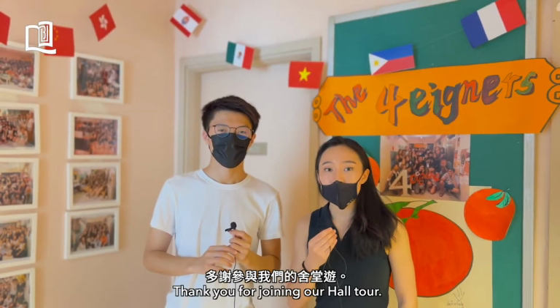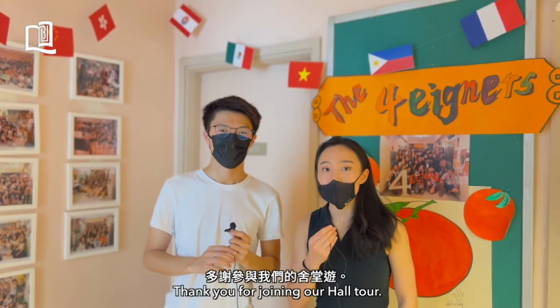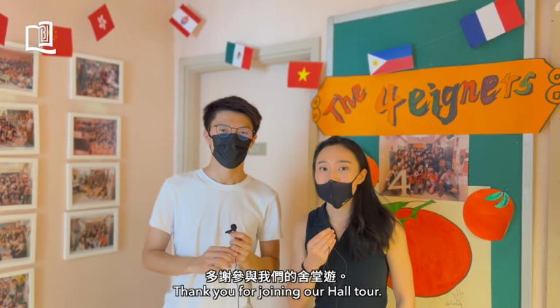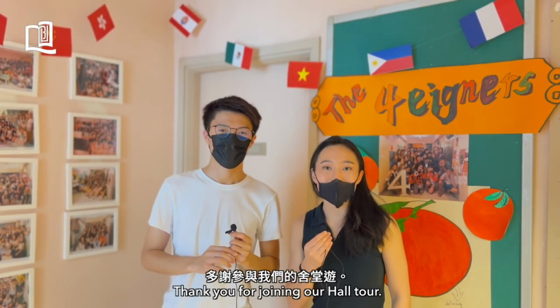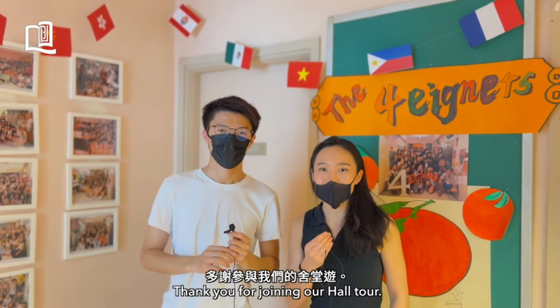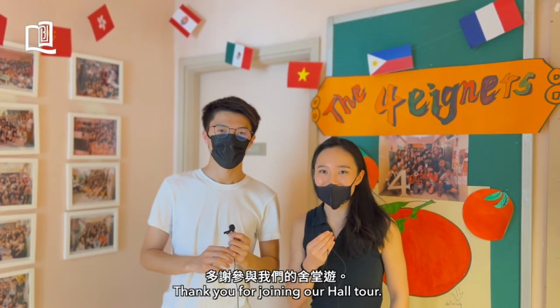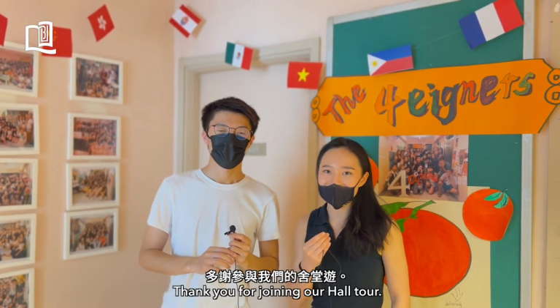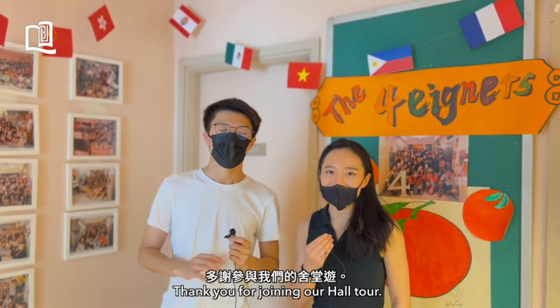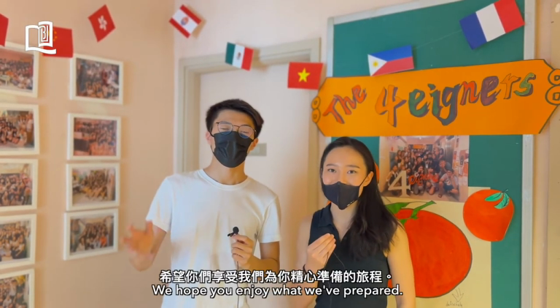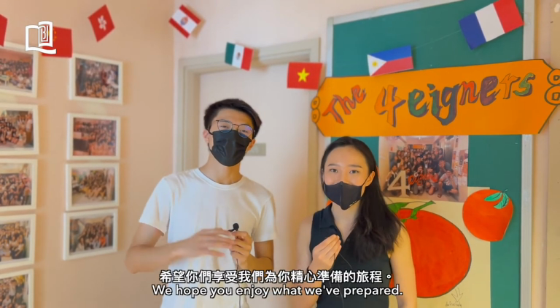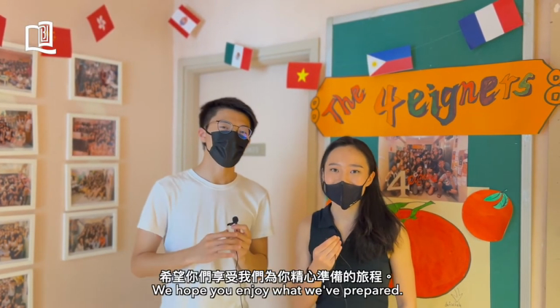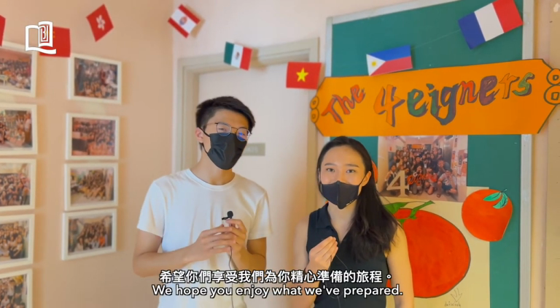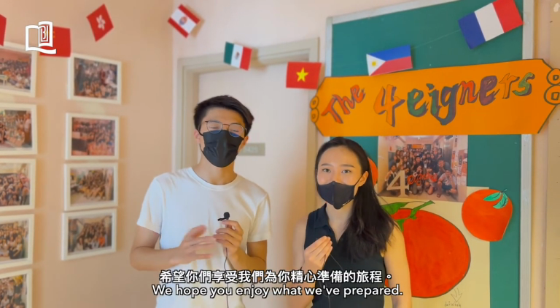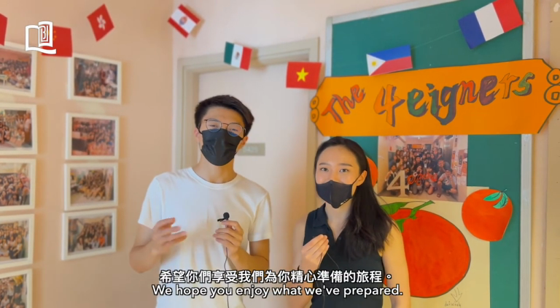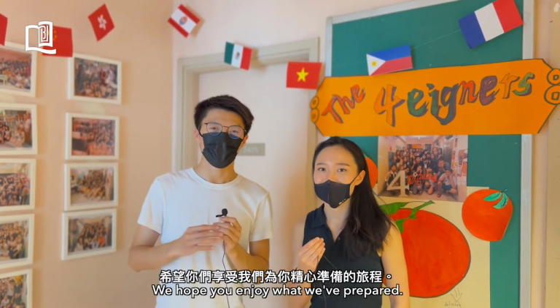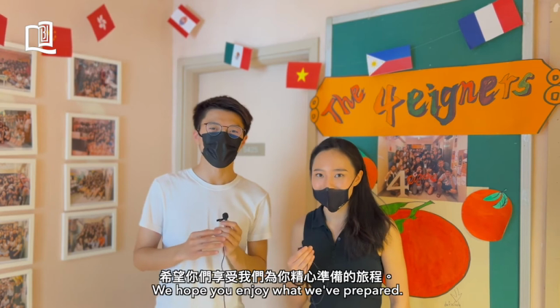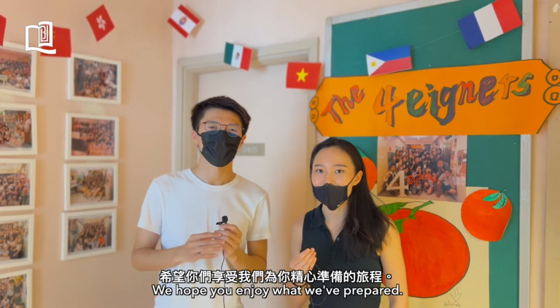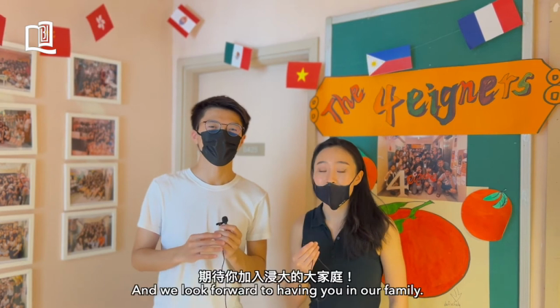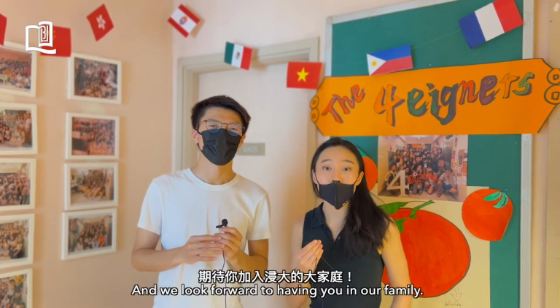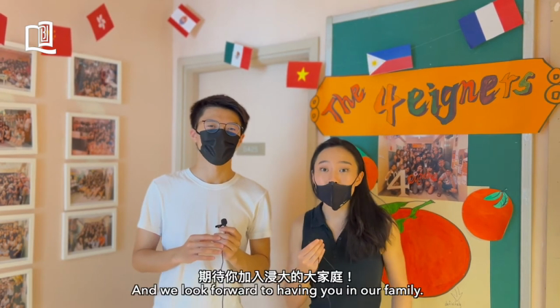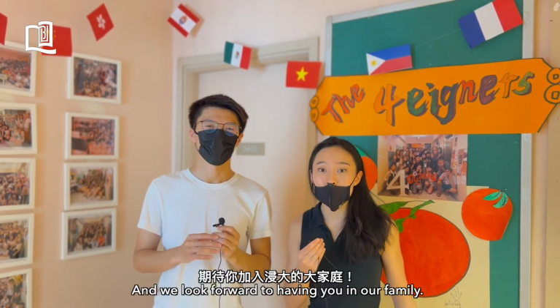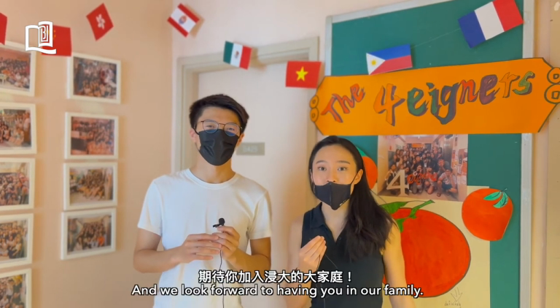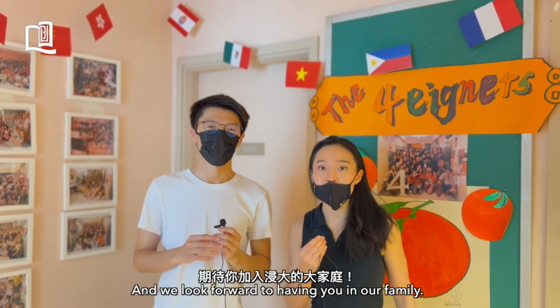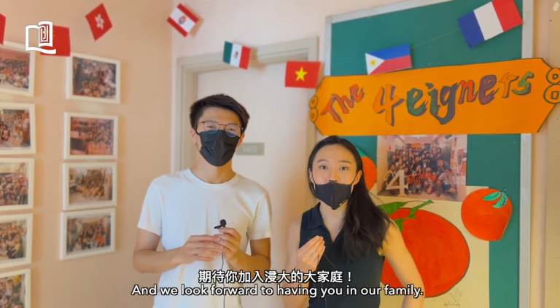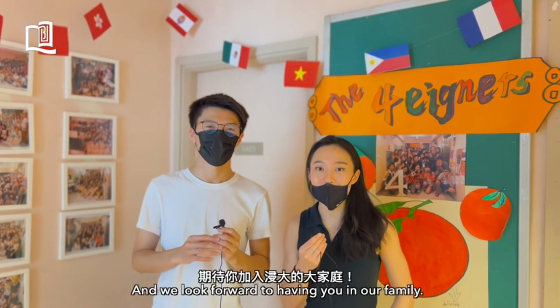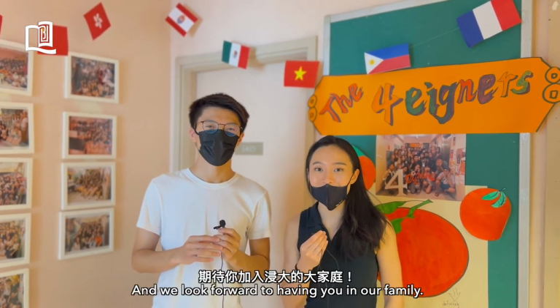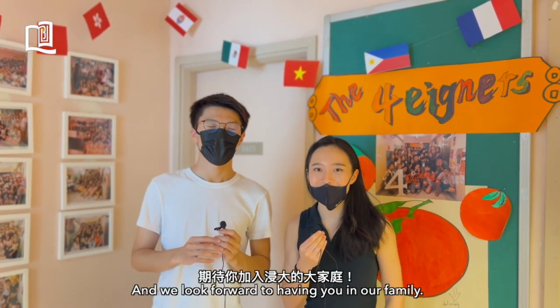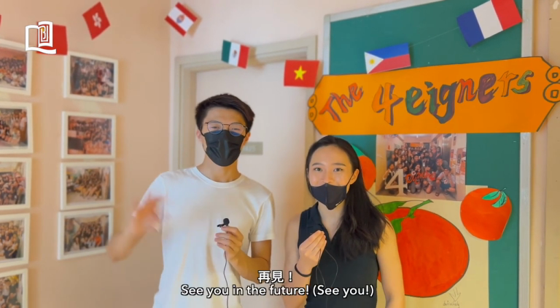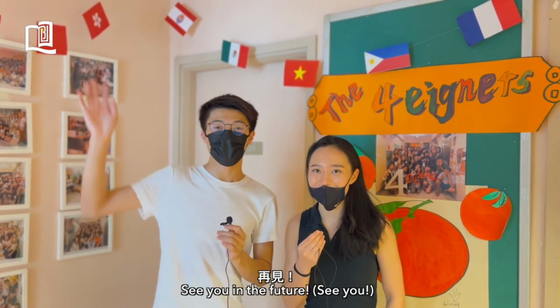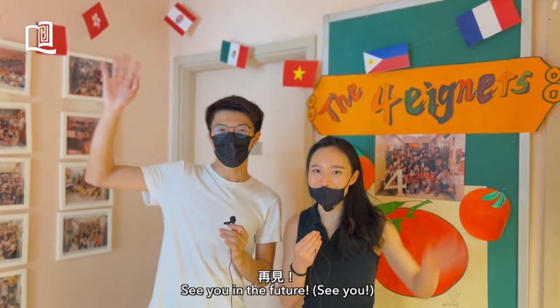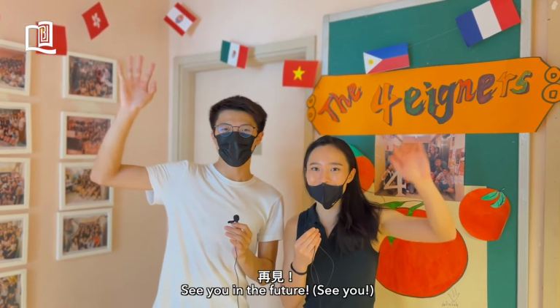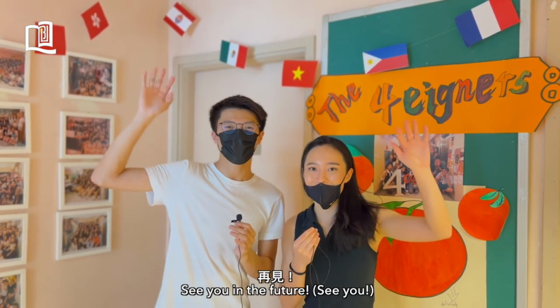Thank you for joining our hall tour. We hope that you enjoy what we've prepared, and we look forward to having you in our family. See you in the future. See you!